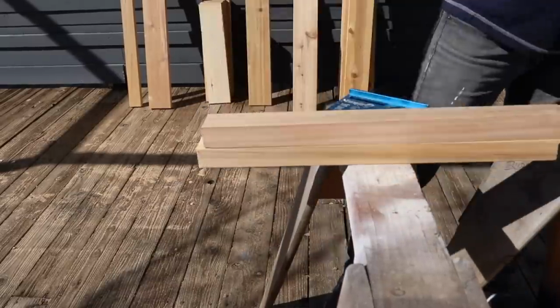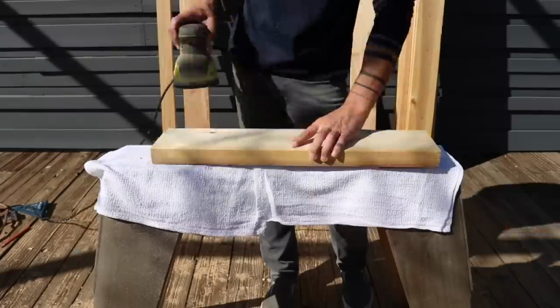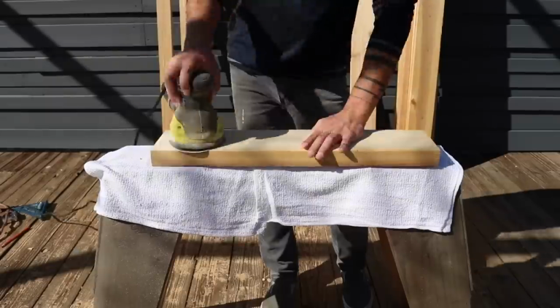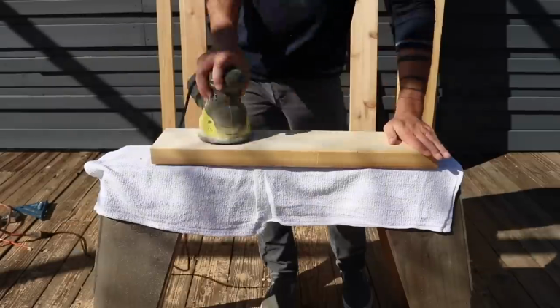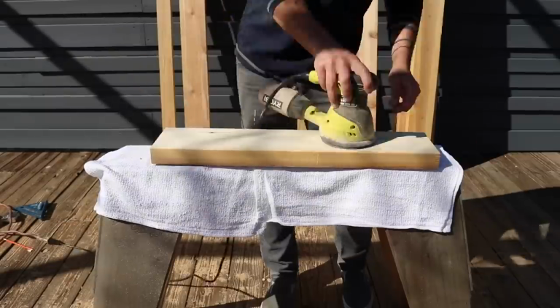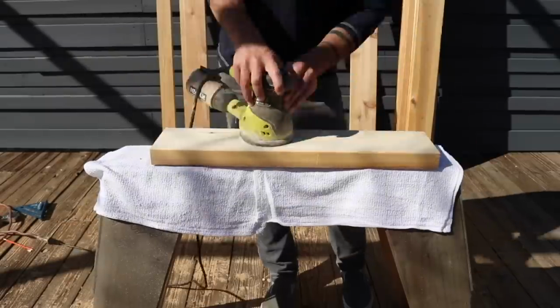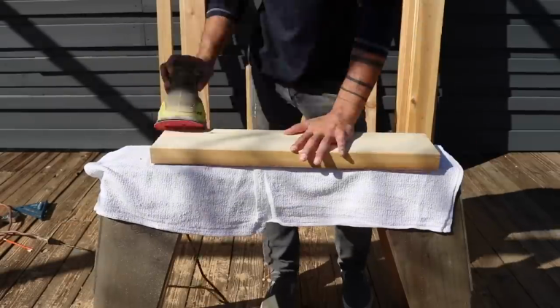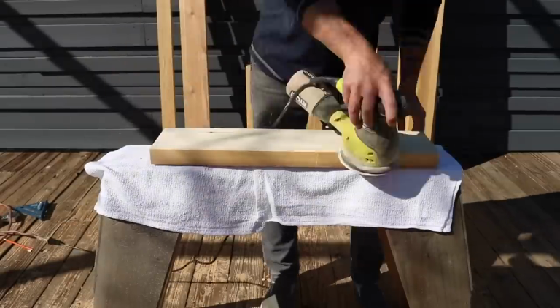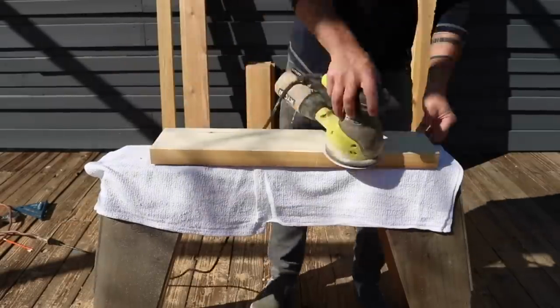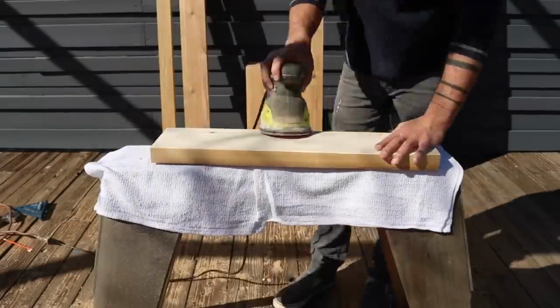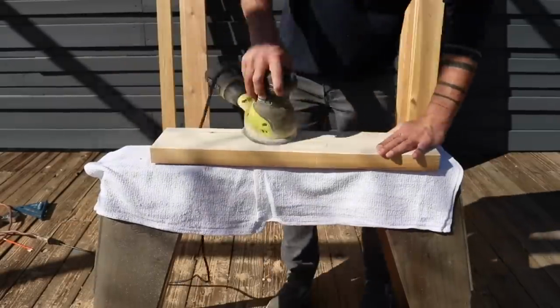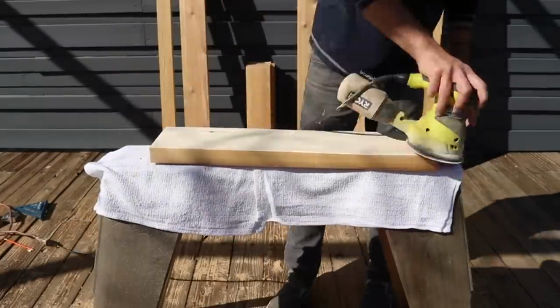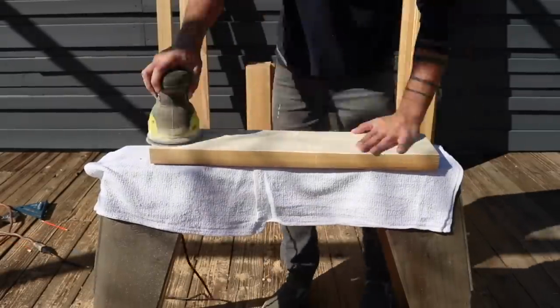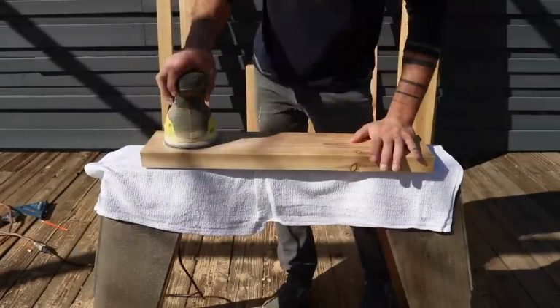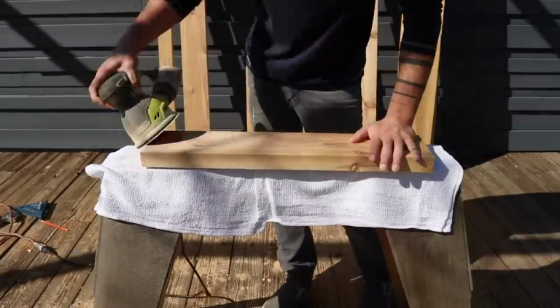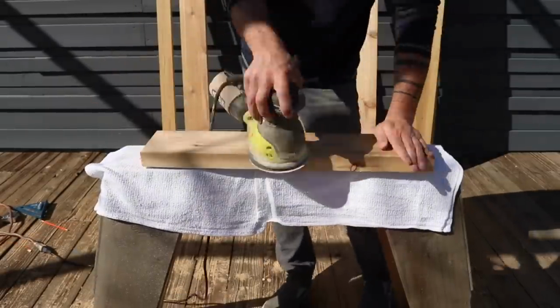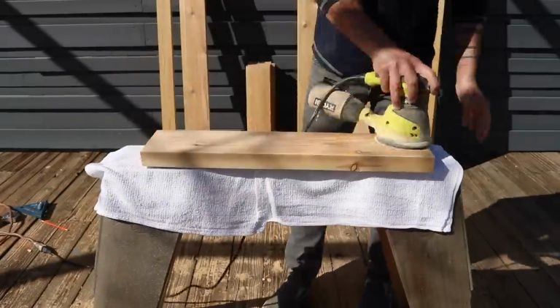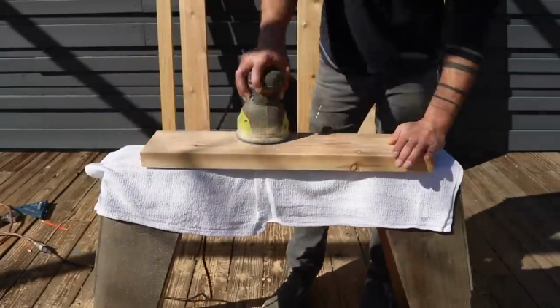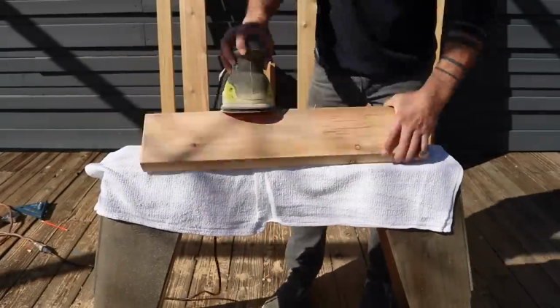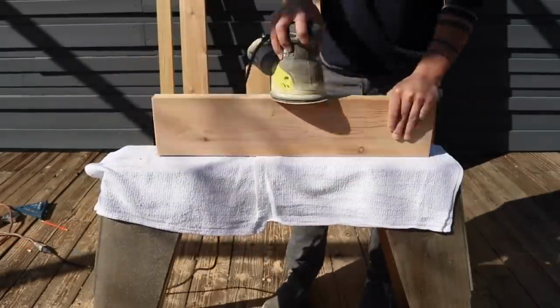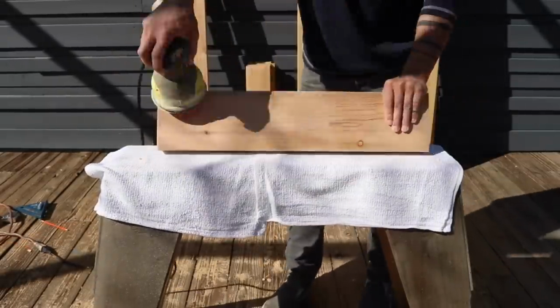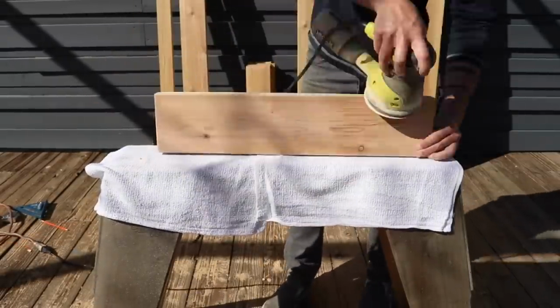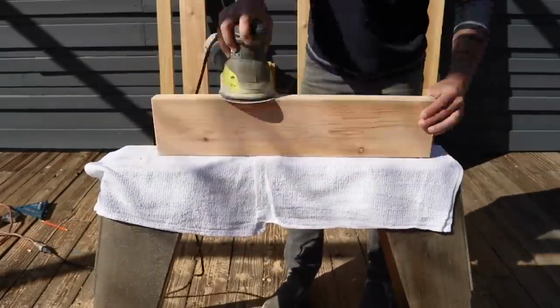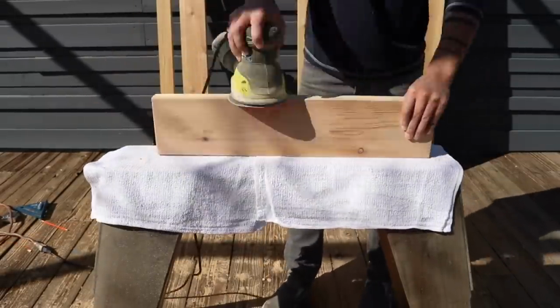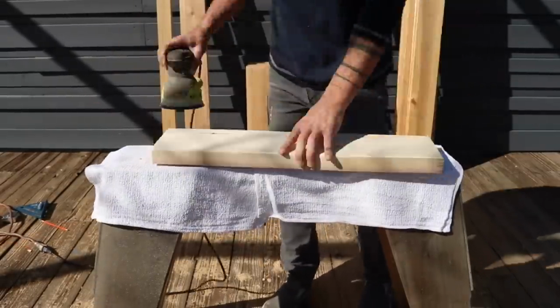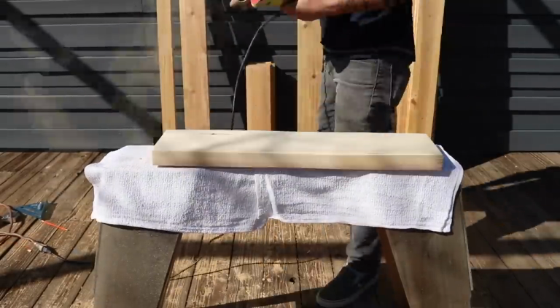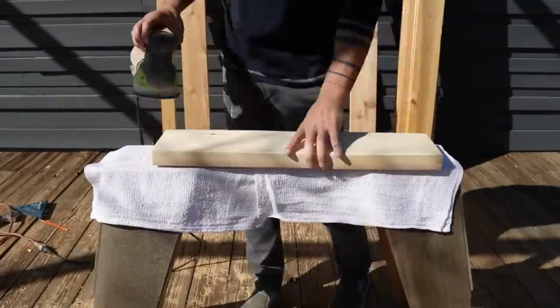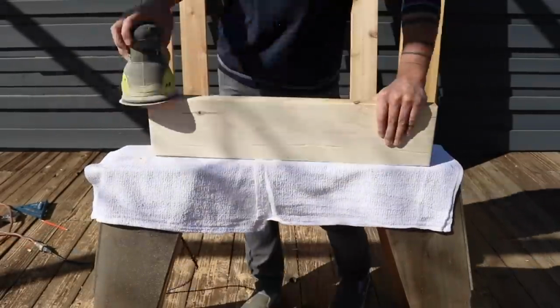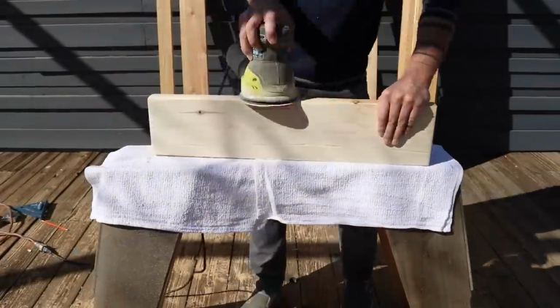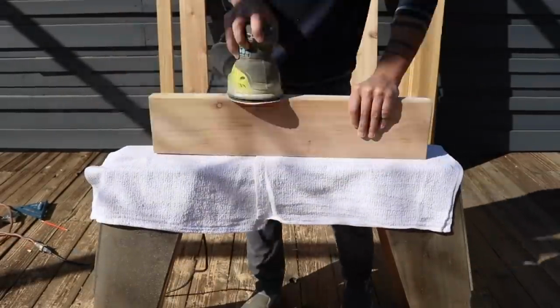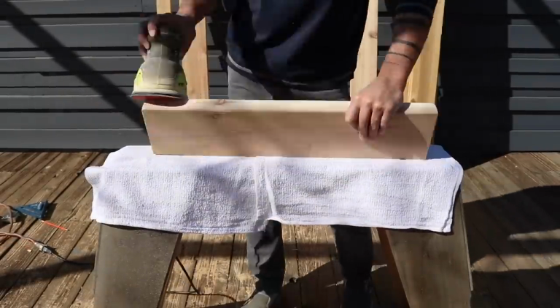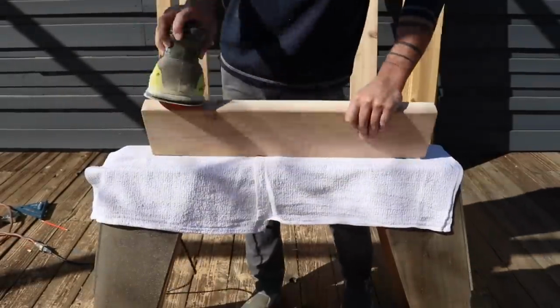I used an orbital sander to sand all the pieces and I sanded them to 150 grit.